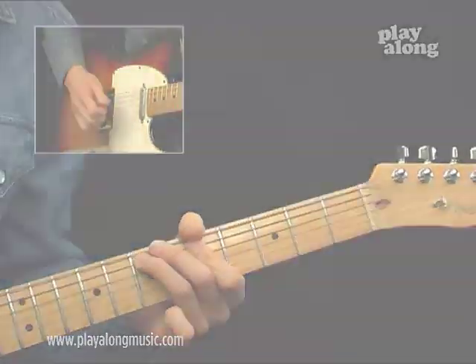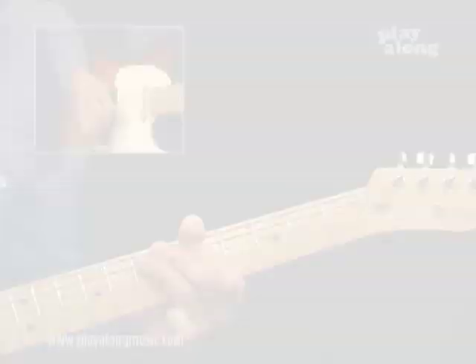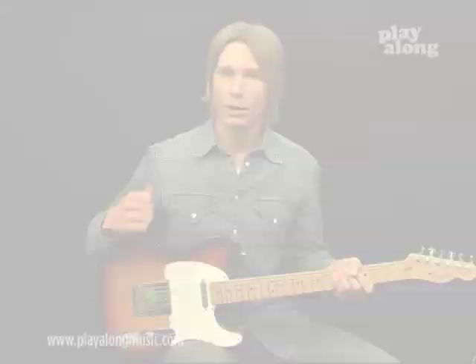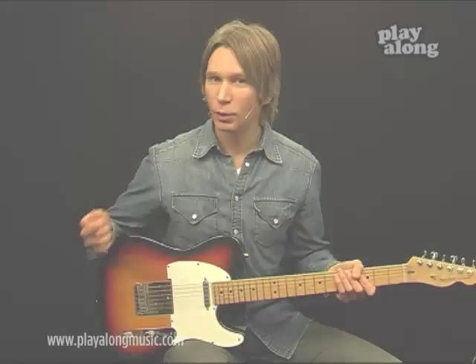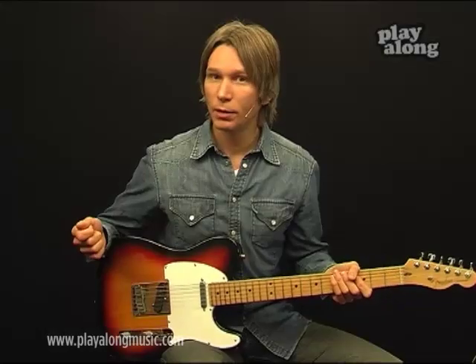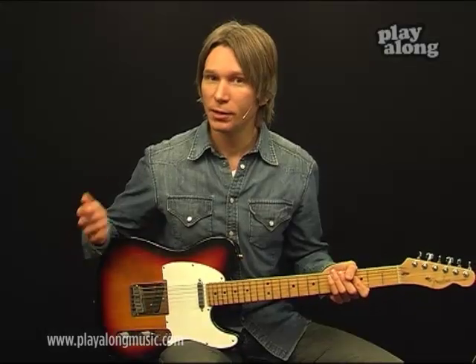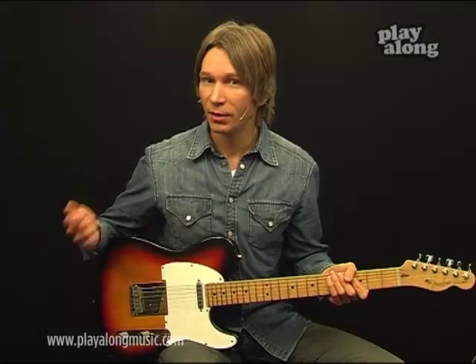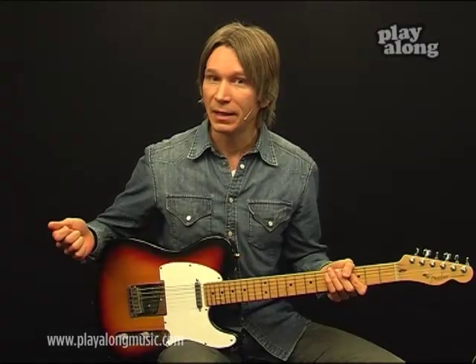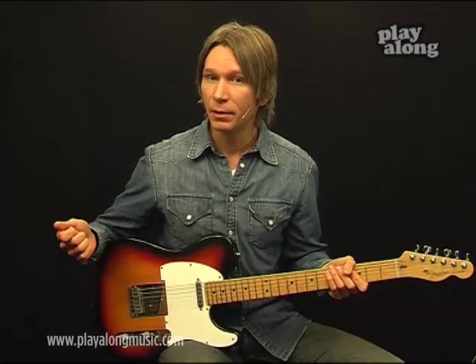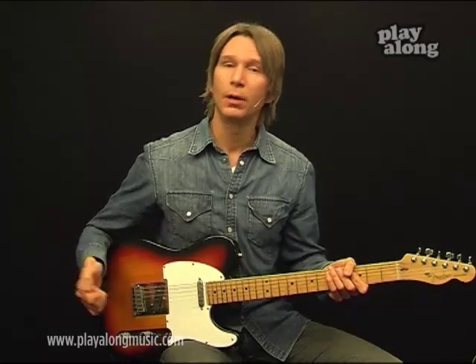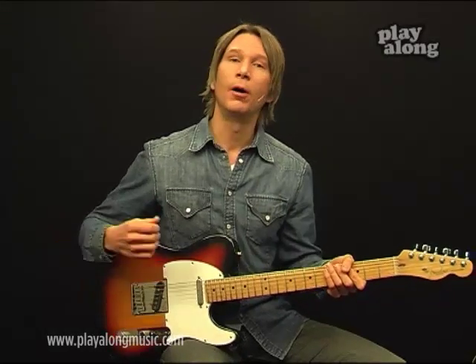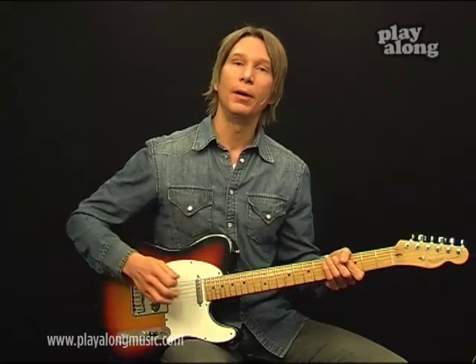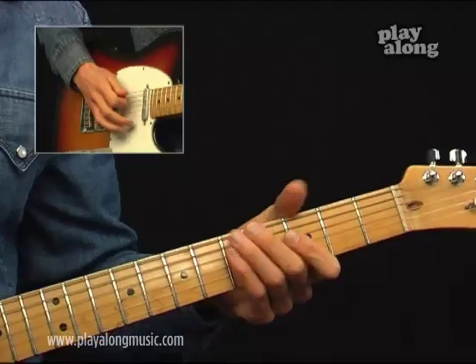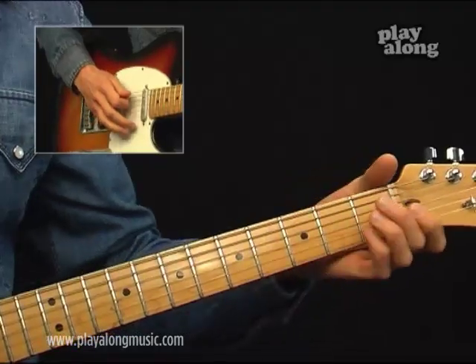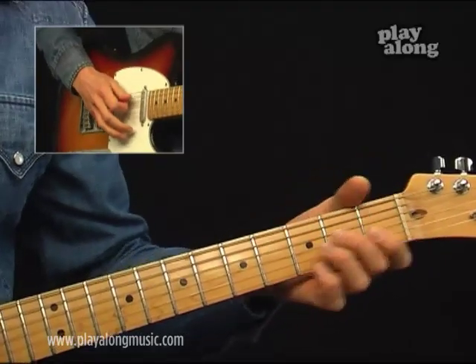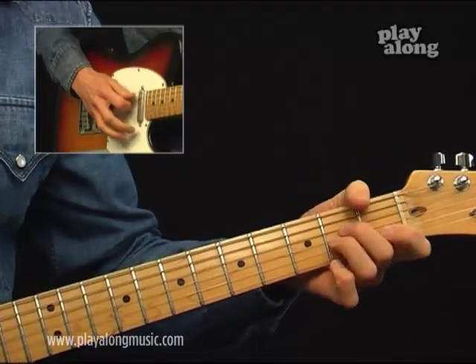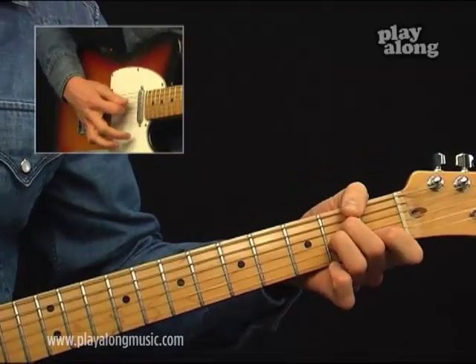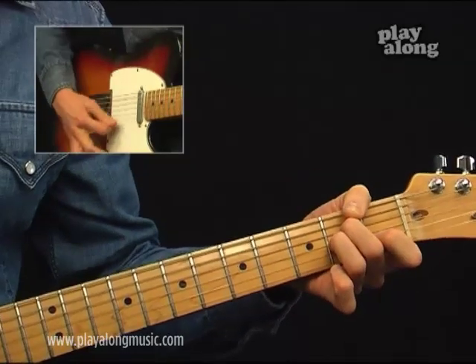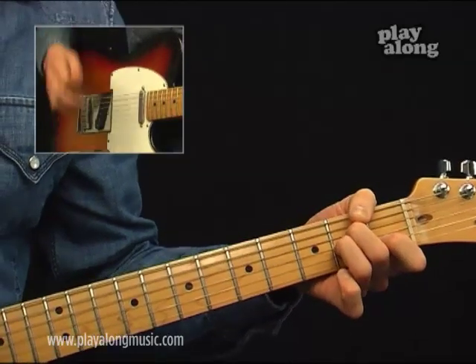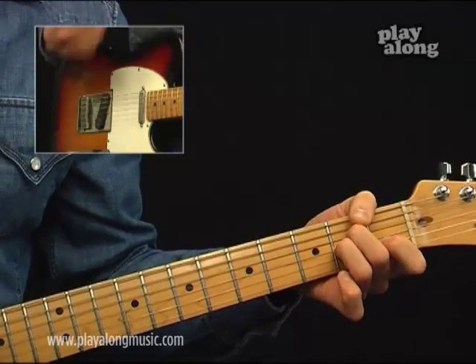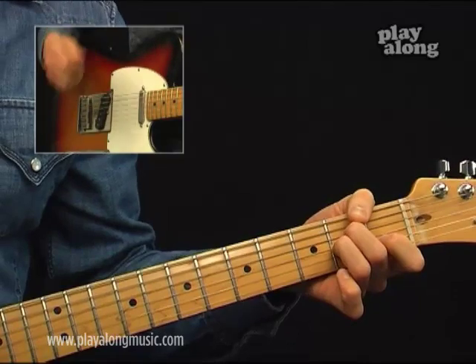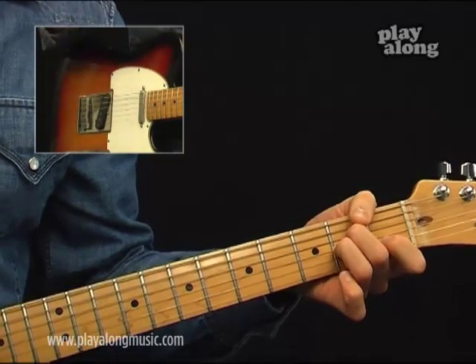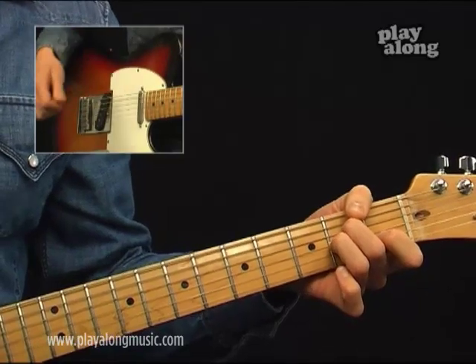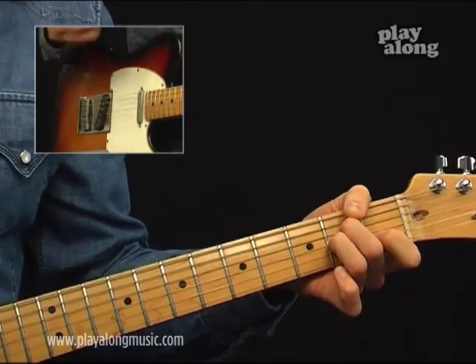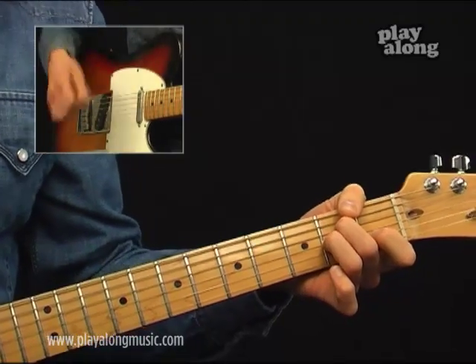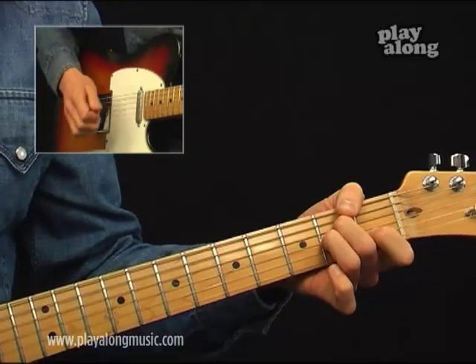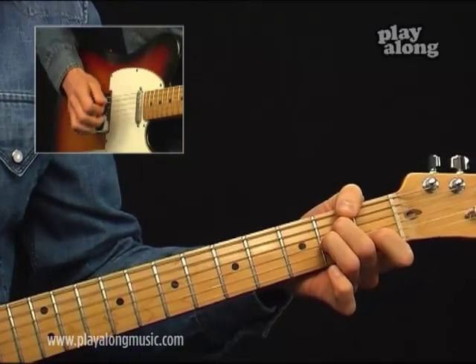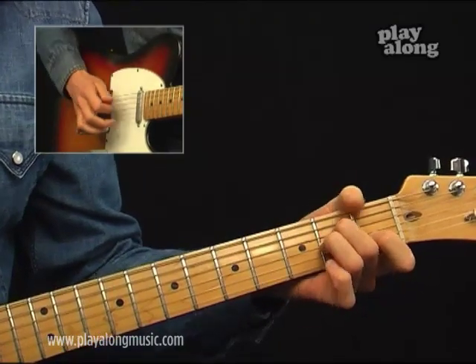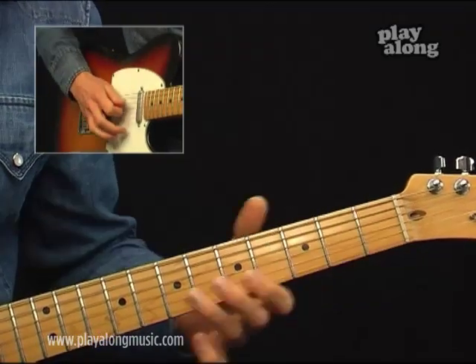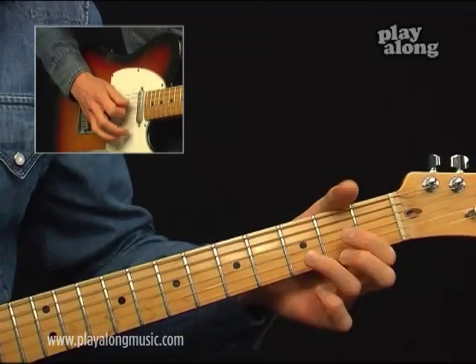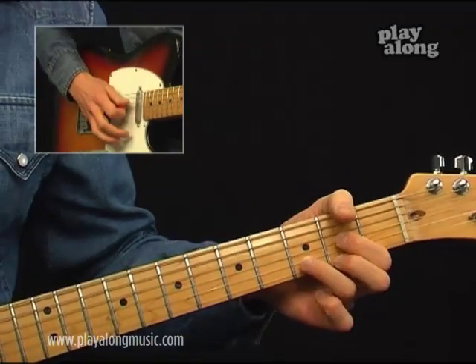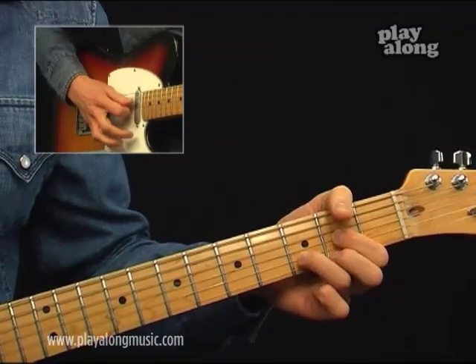The chords on the intro are A minor to D major.